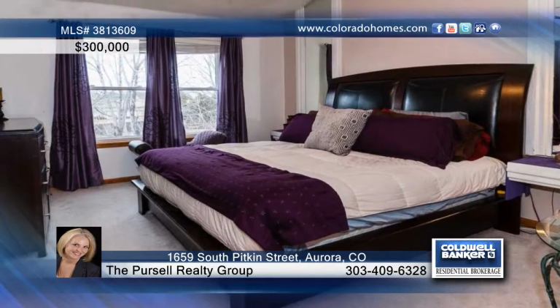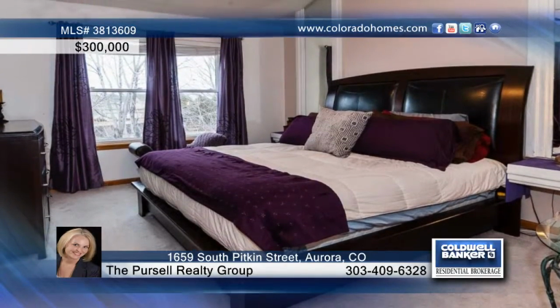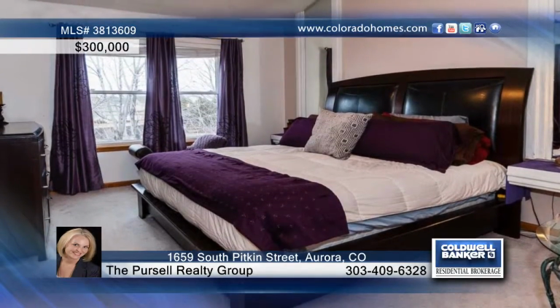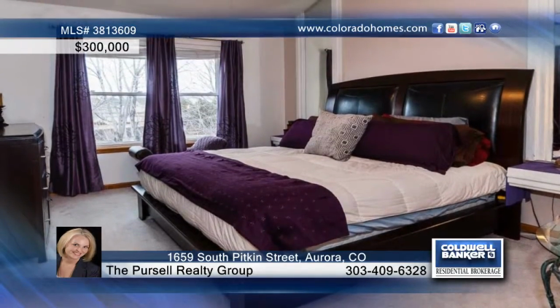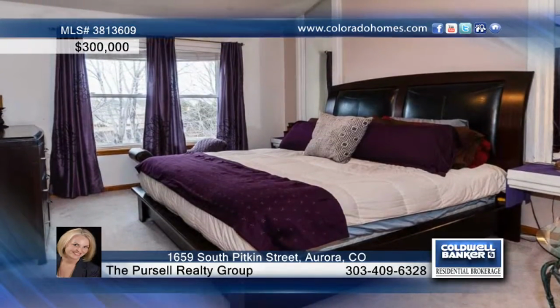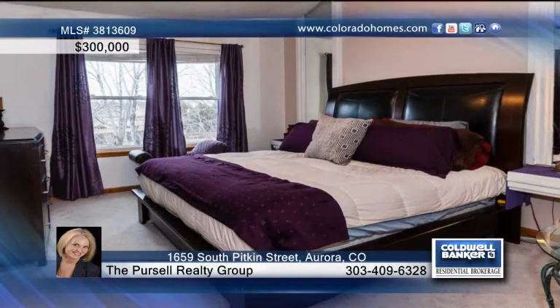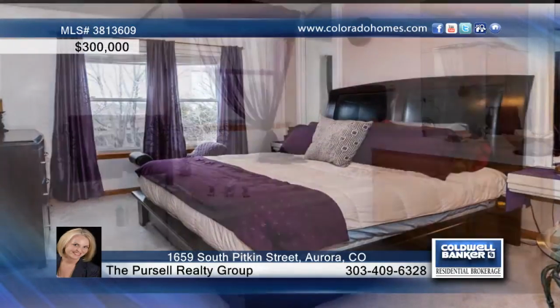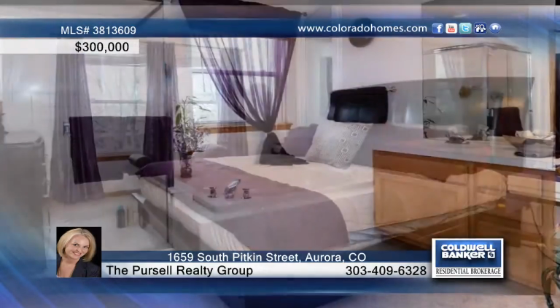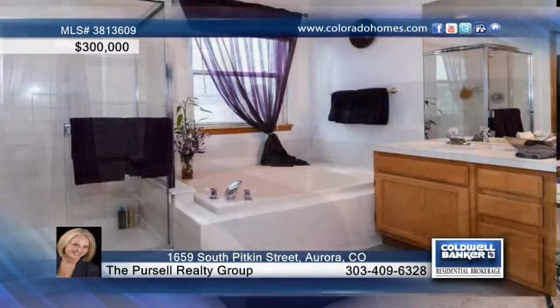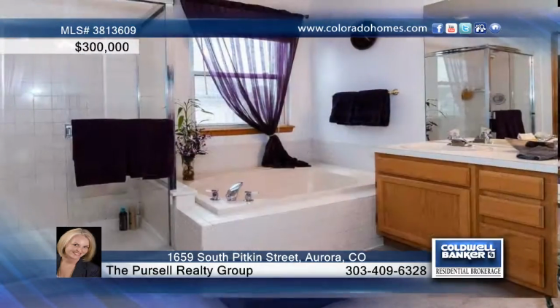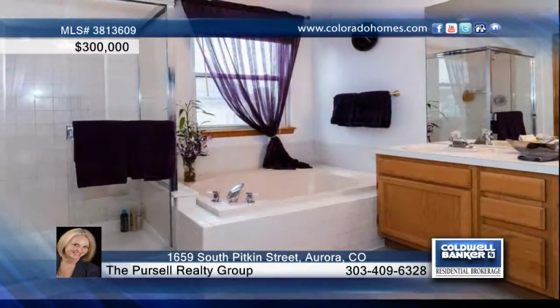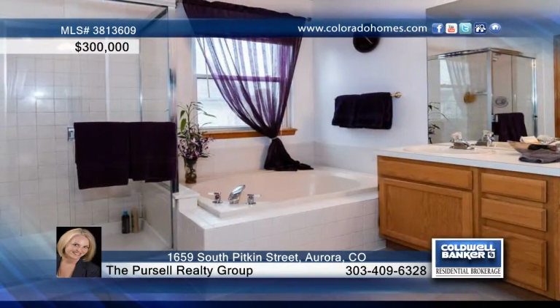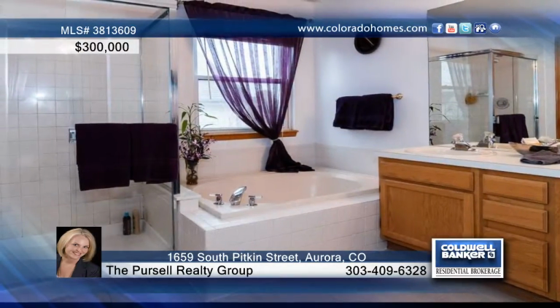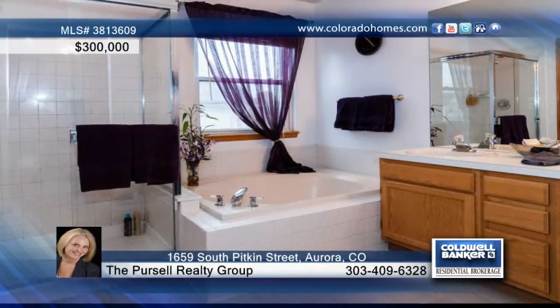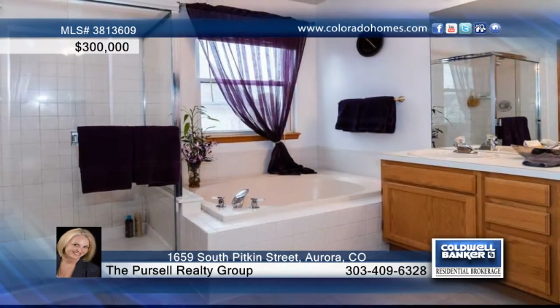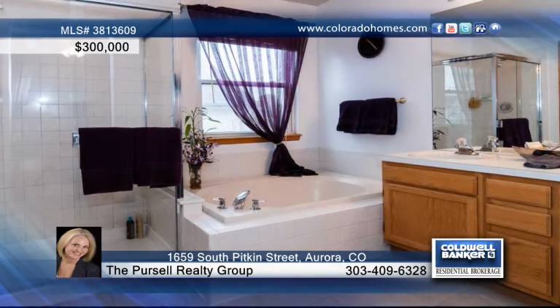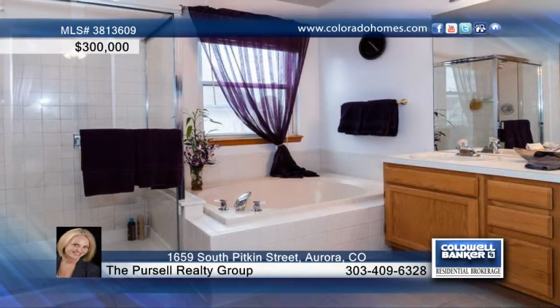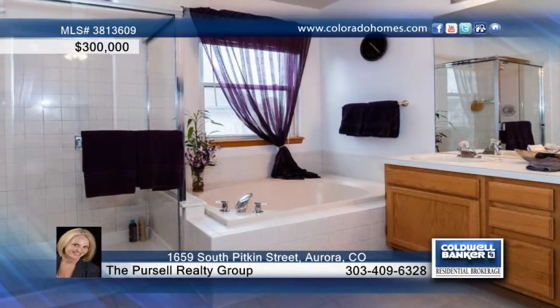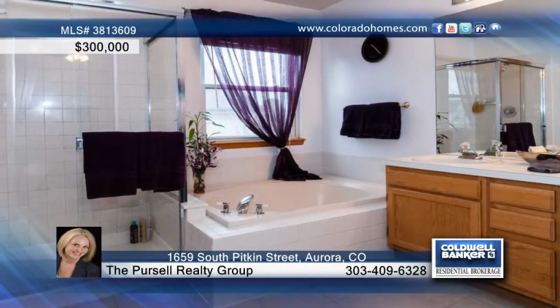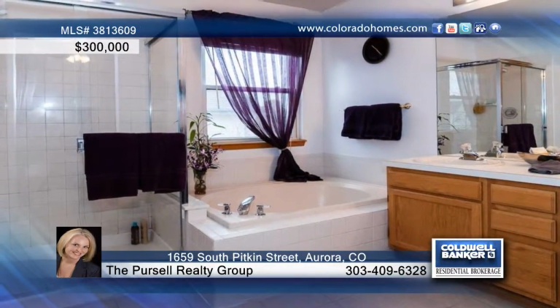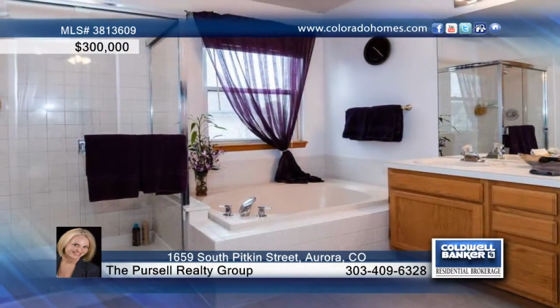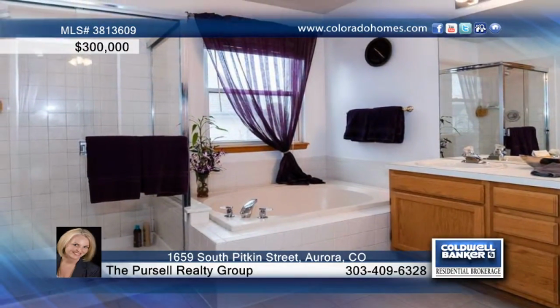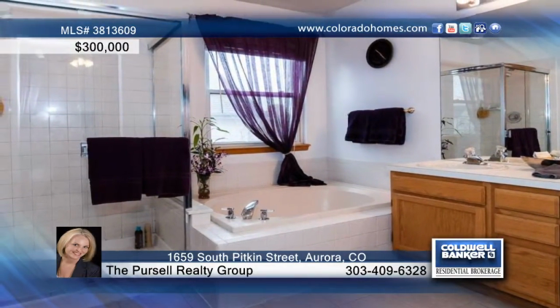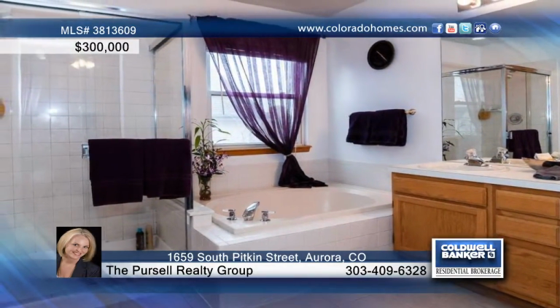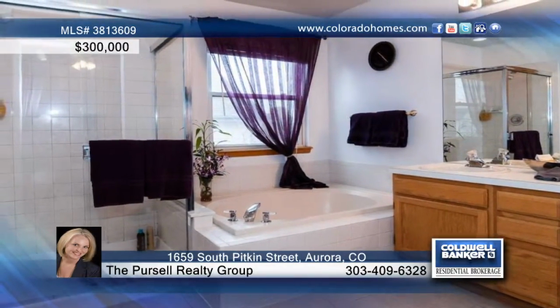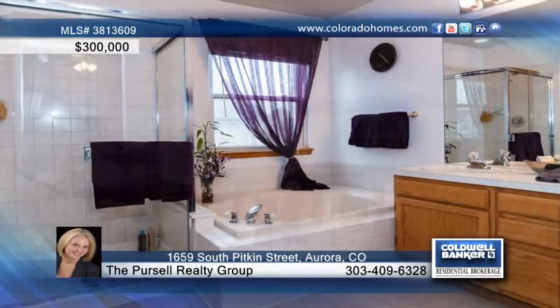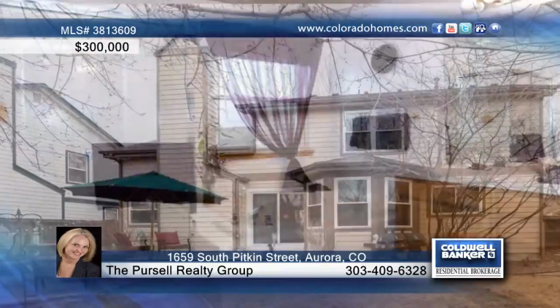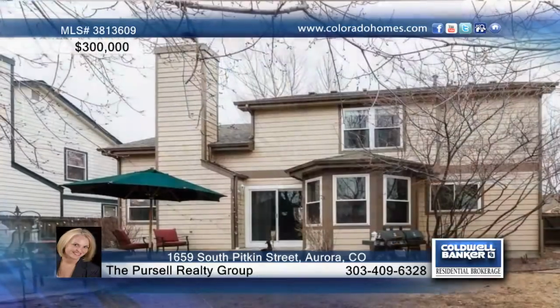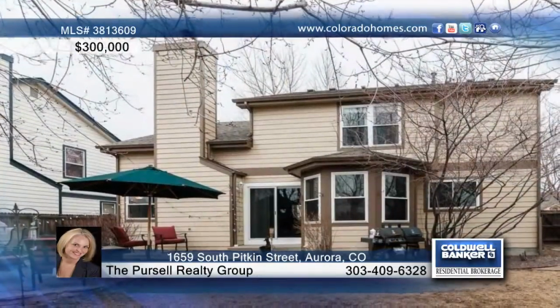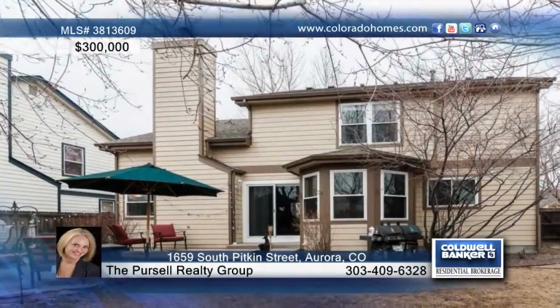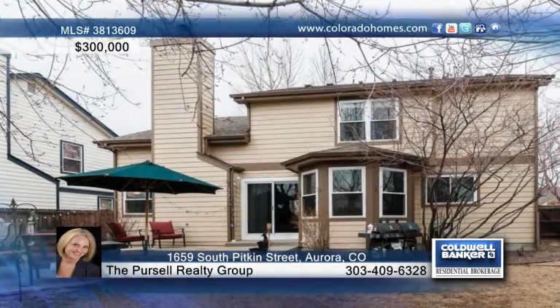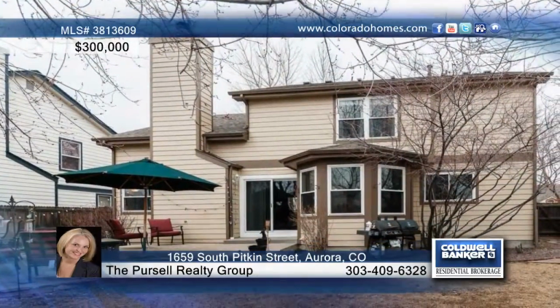The fully-finished basement offers egress windows. A privacy backyard finishes off this home nicely.